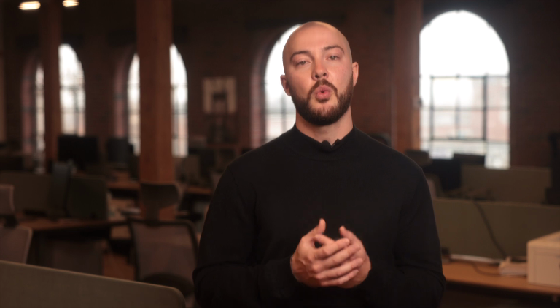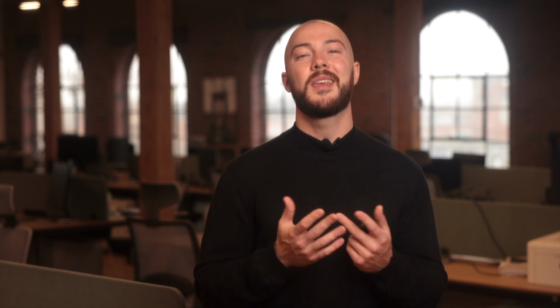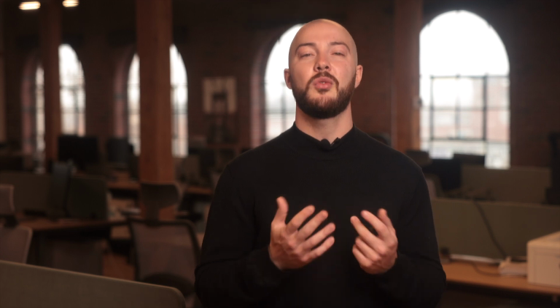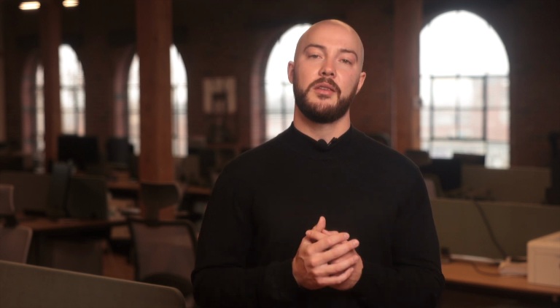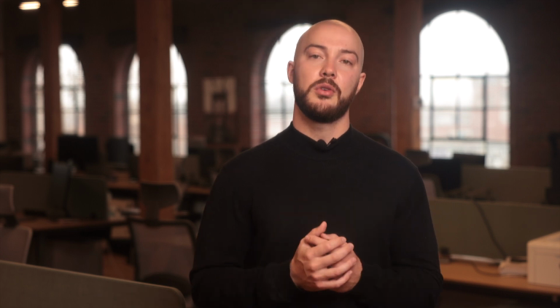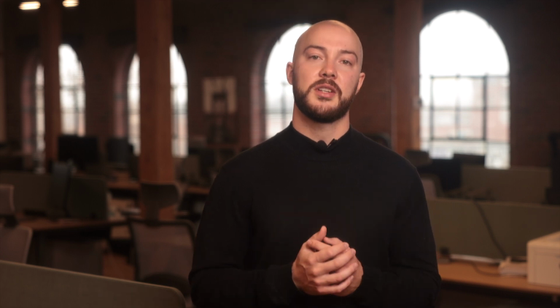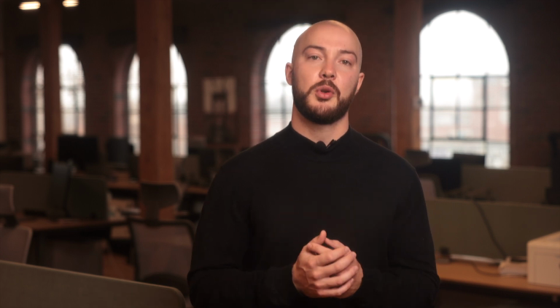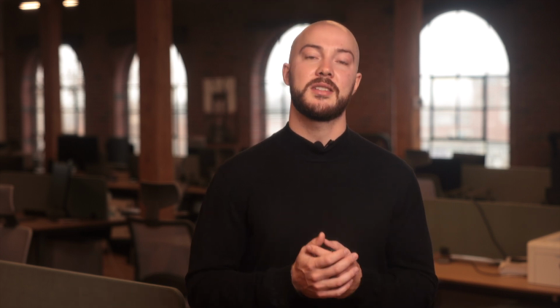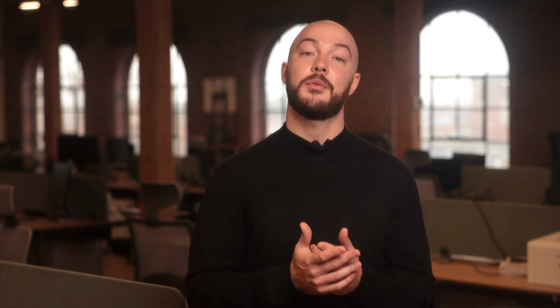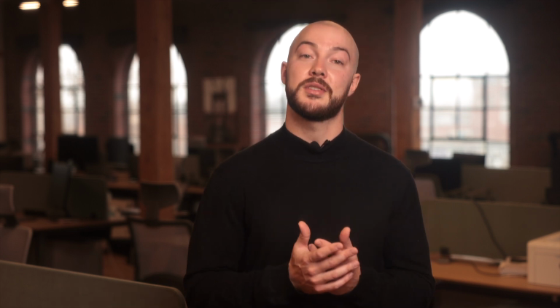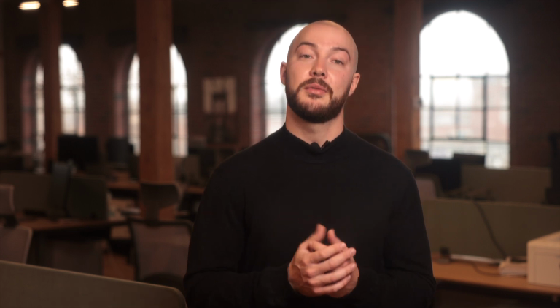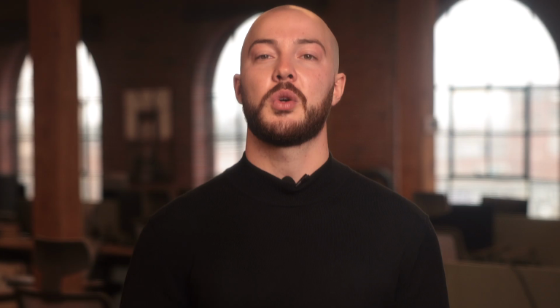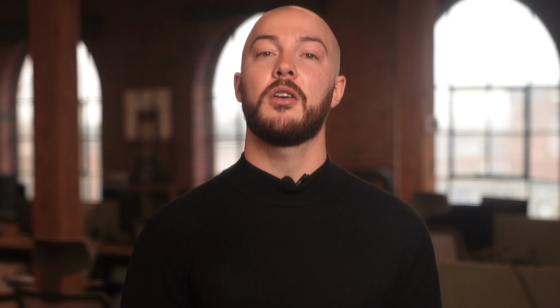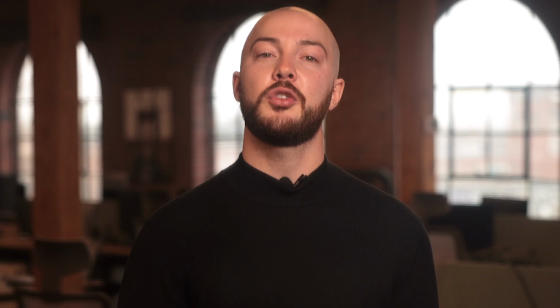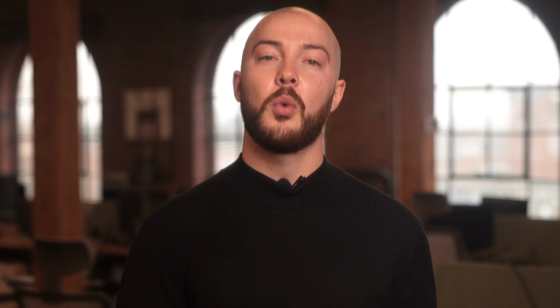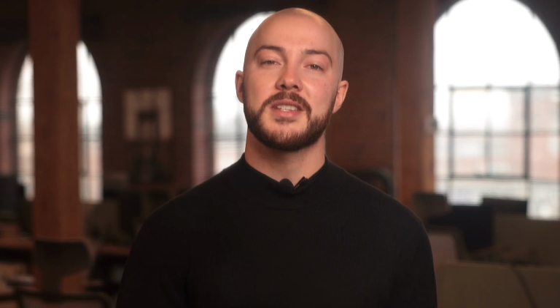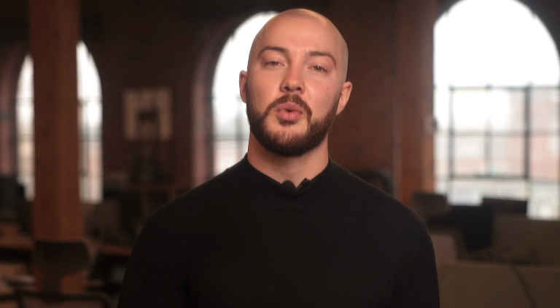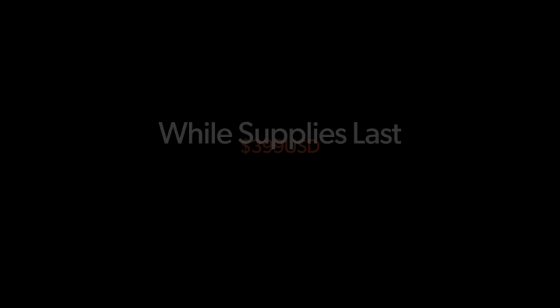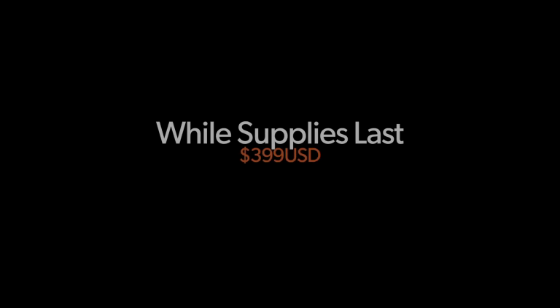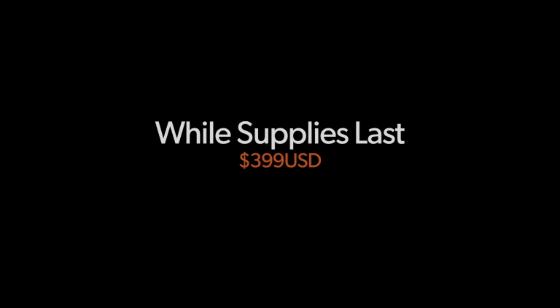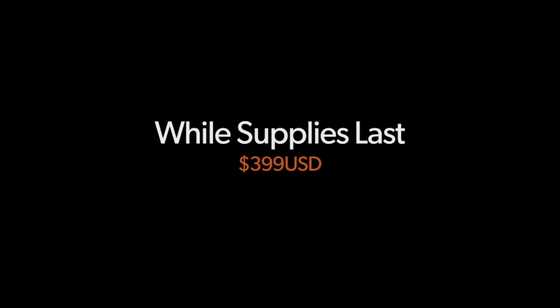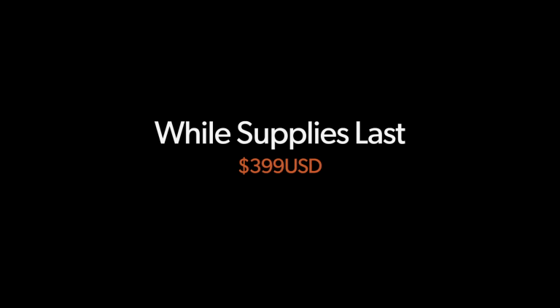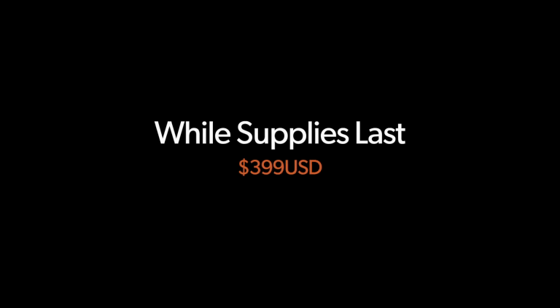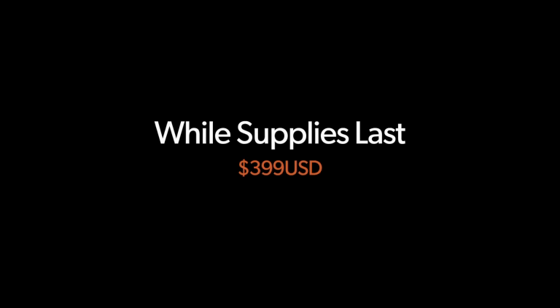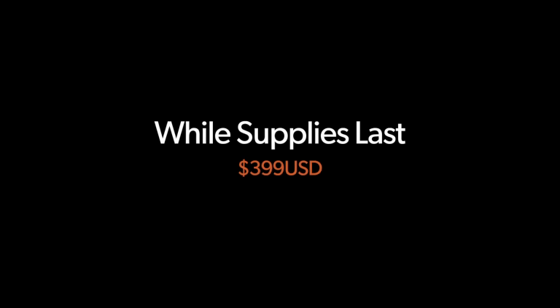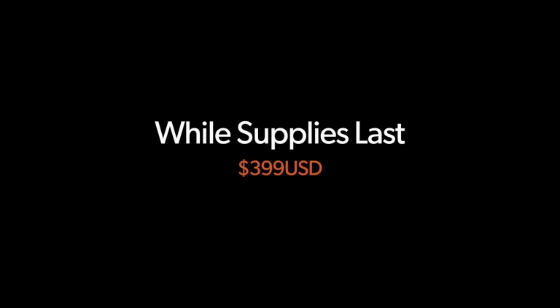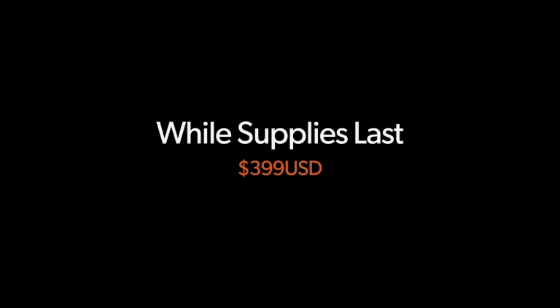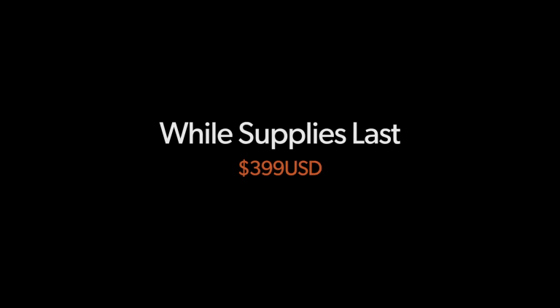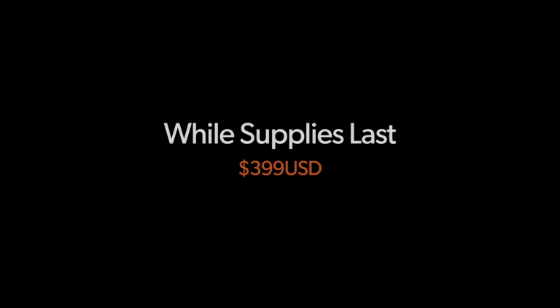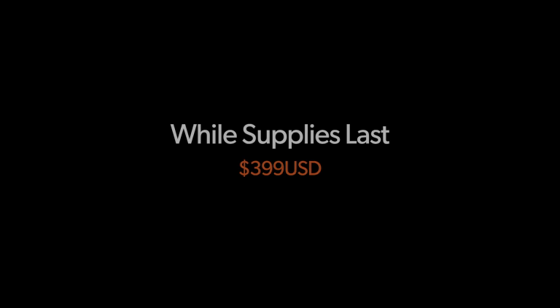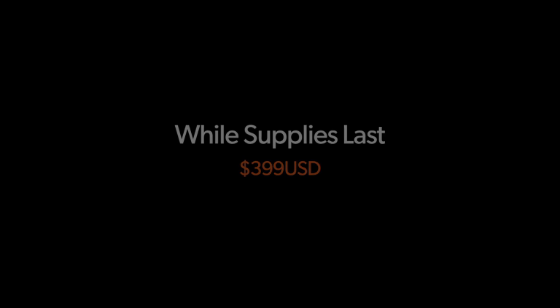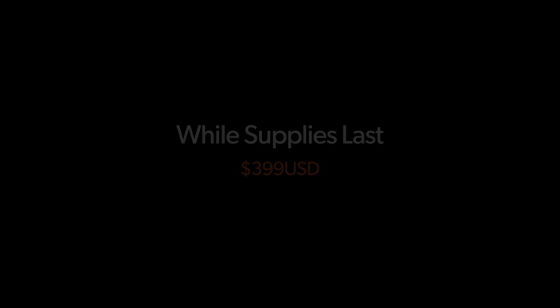We can't wait for you to experience it for yourself. So head over to our website — the final price will be $399 USD with a discount for existing customers.